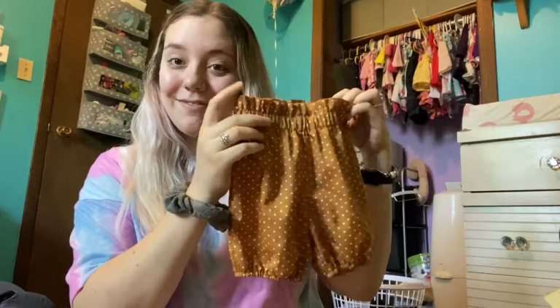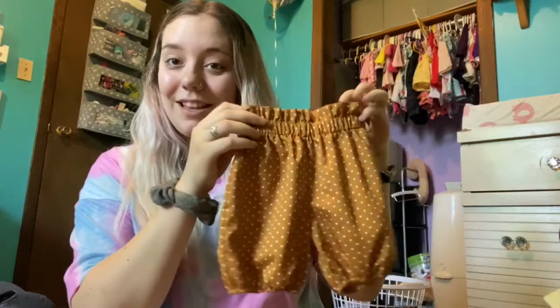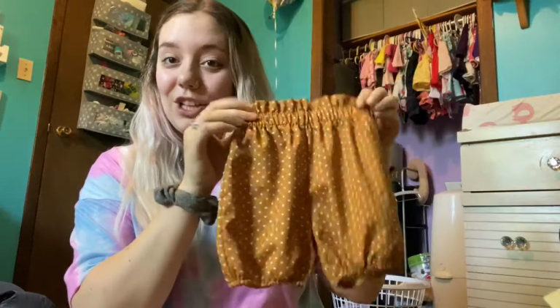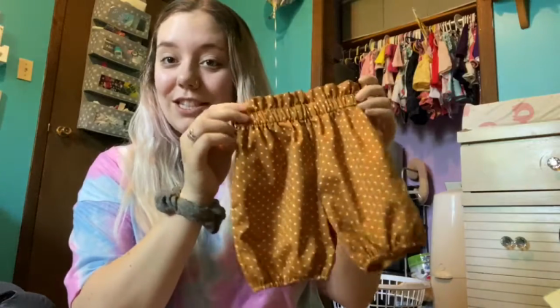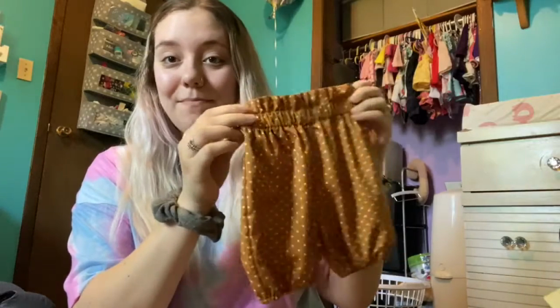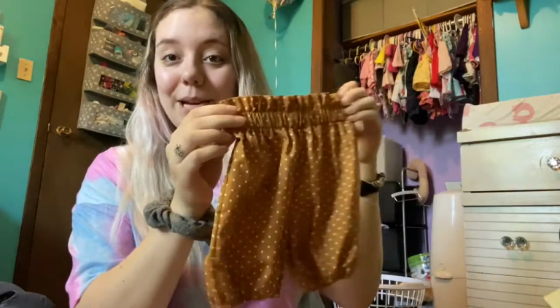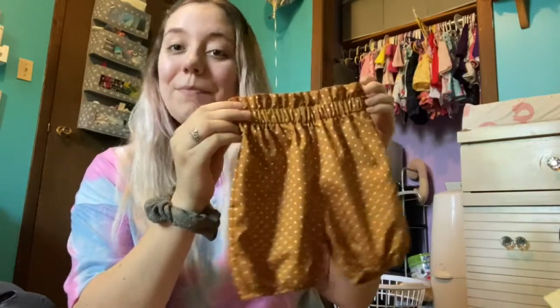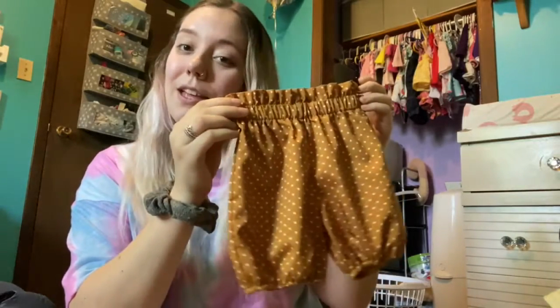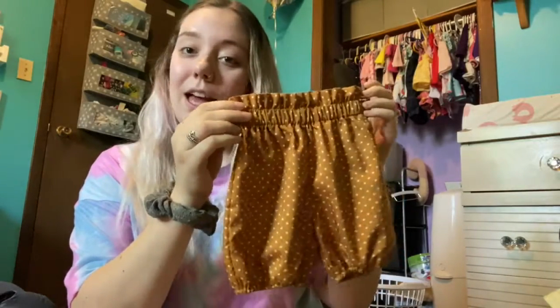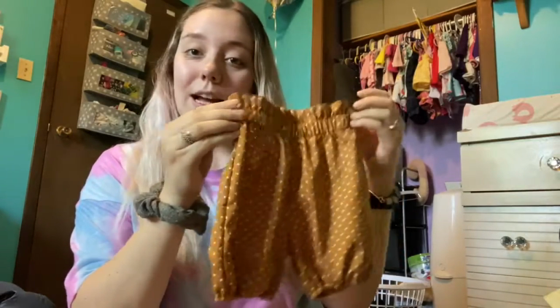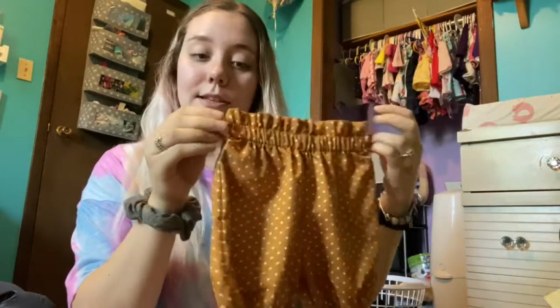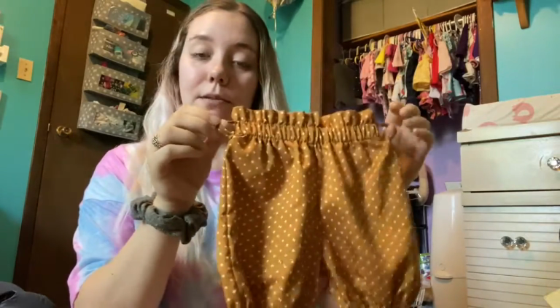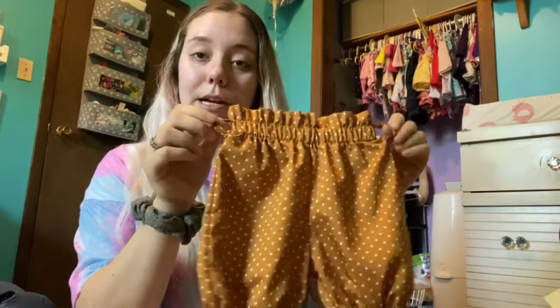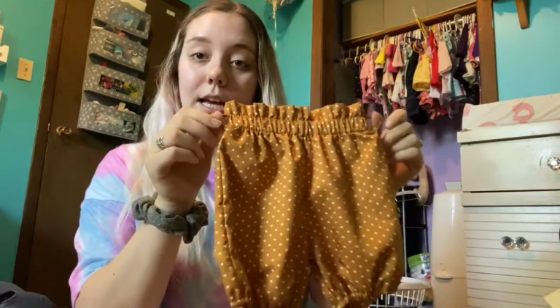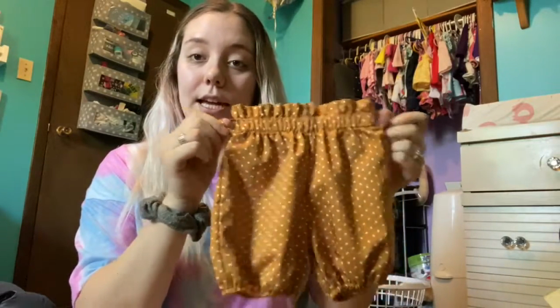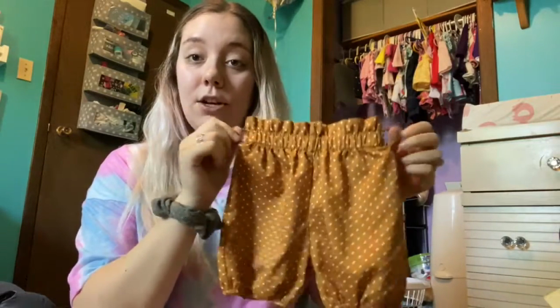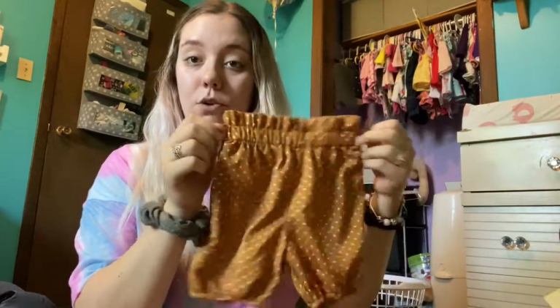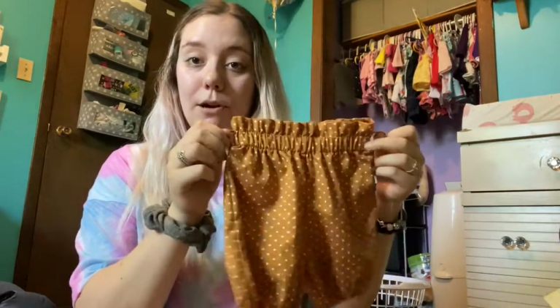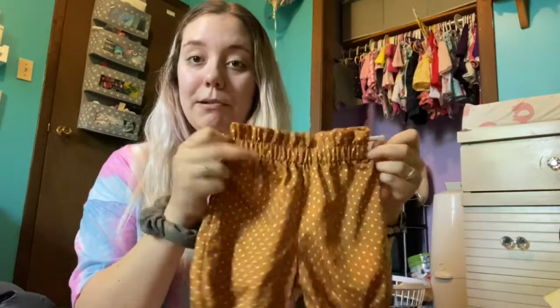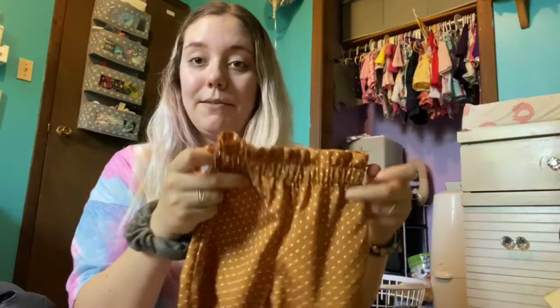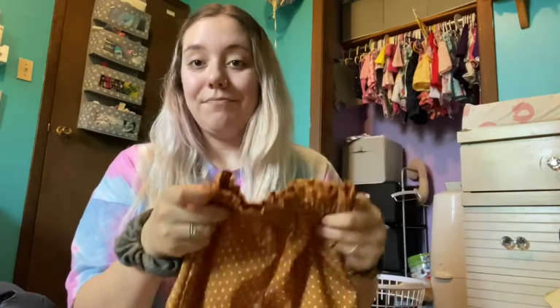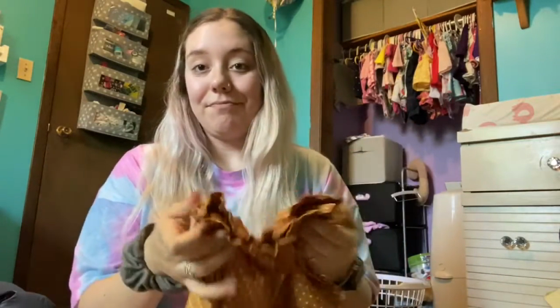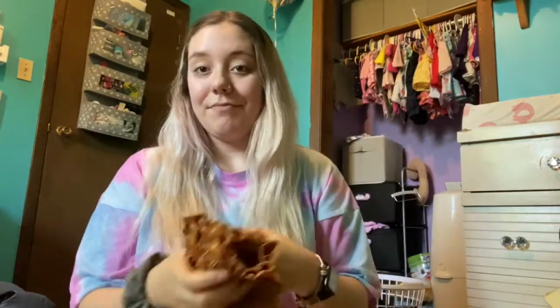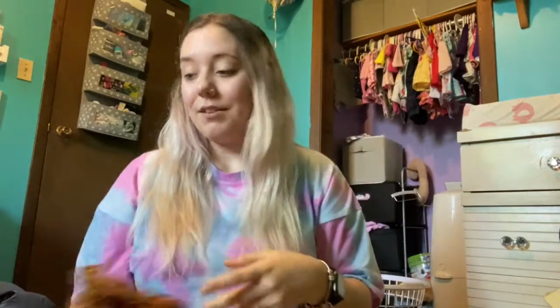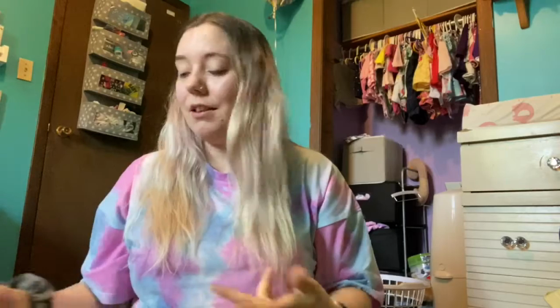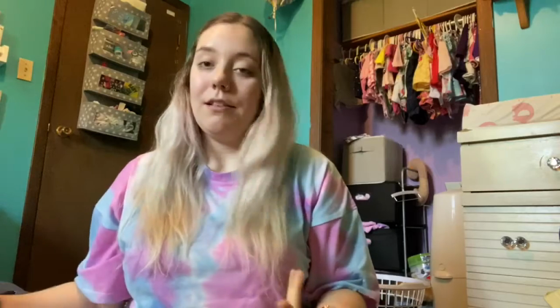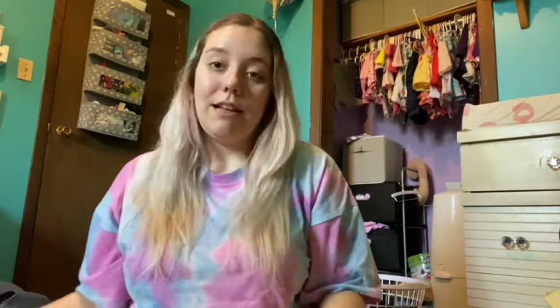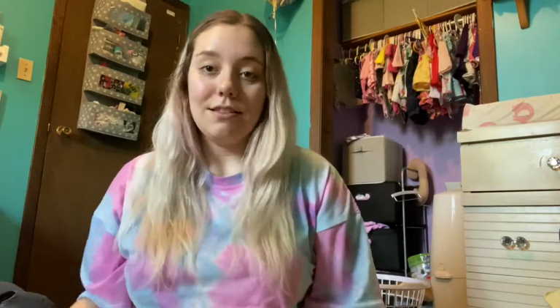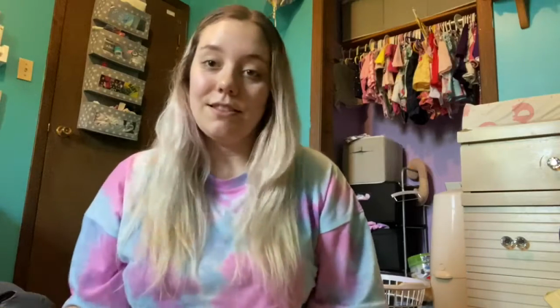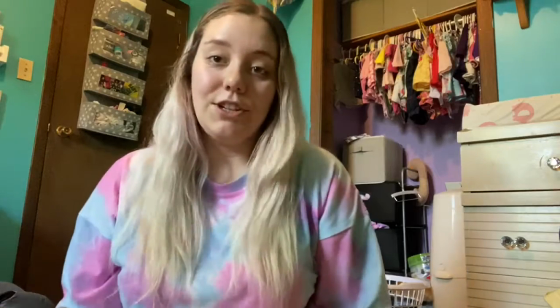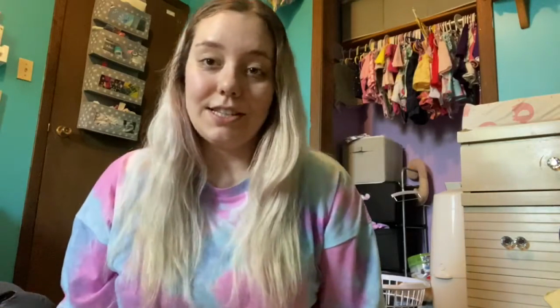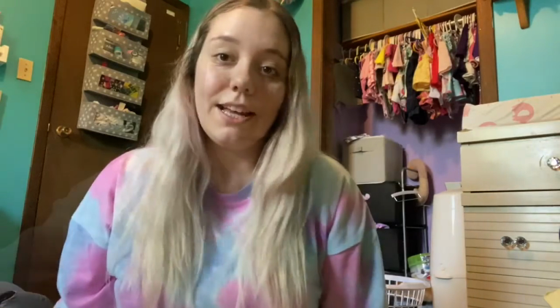It comes with a little belt and also a bow, but you don't need to see that.